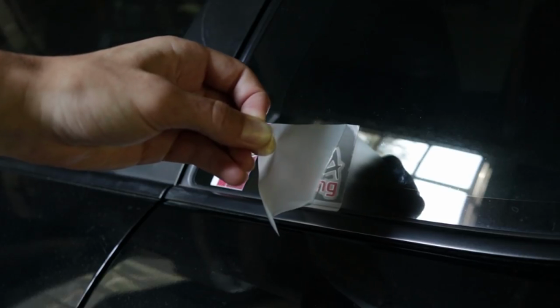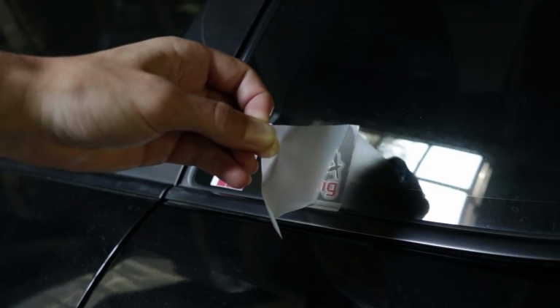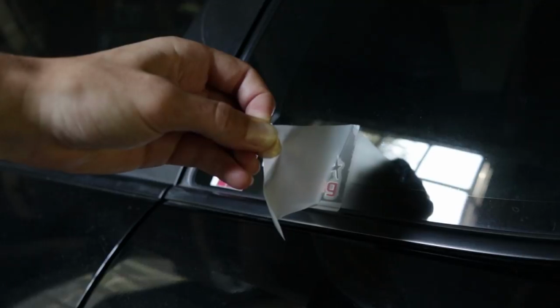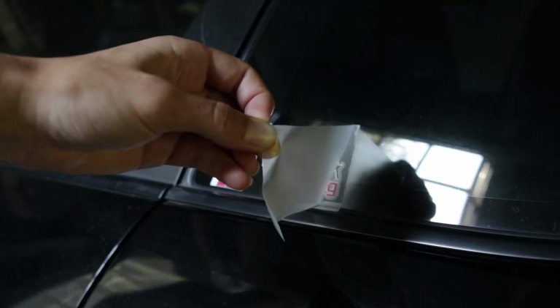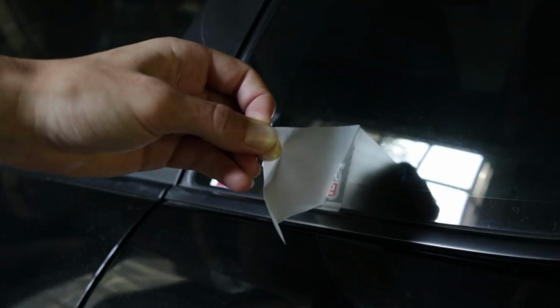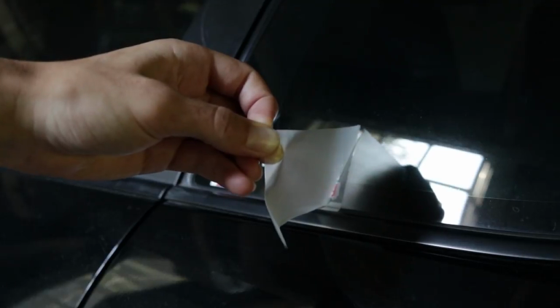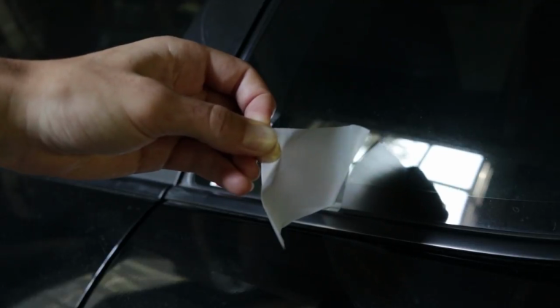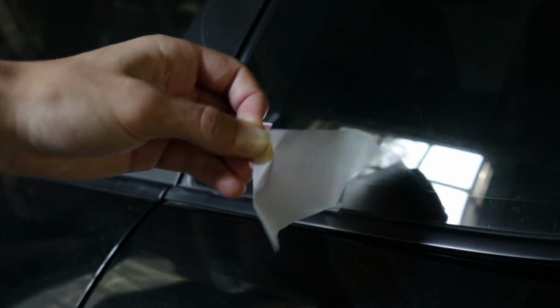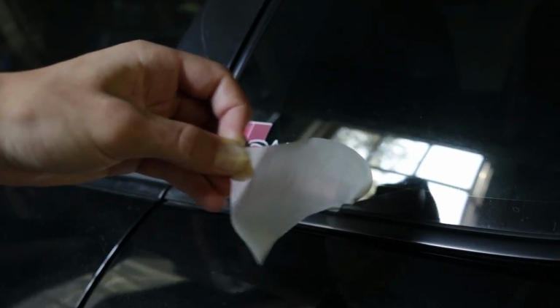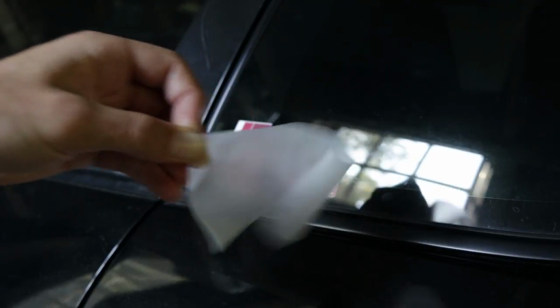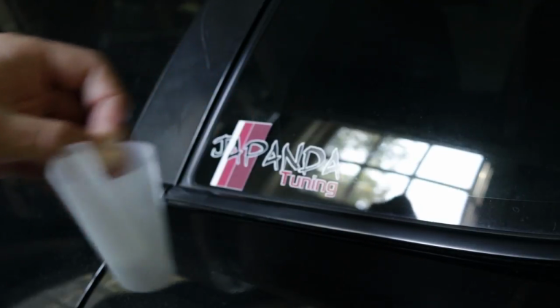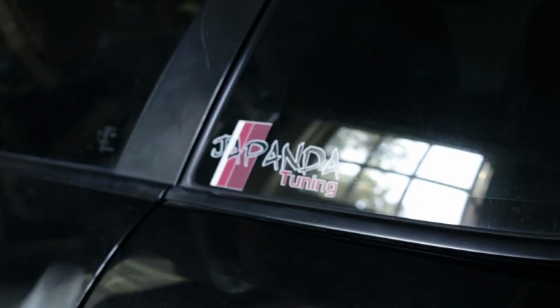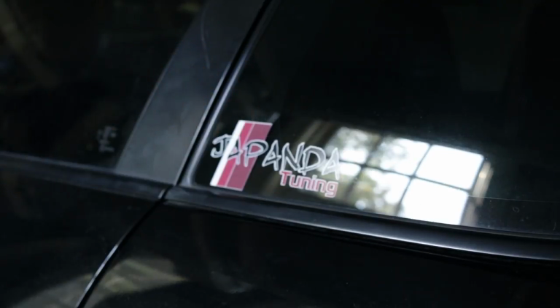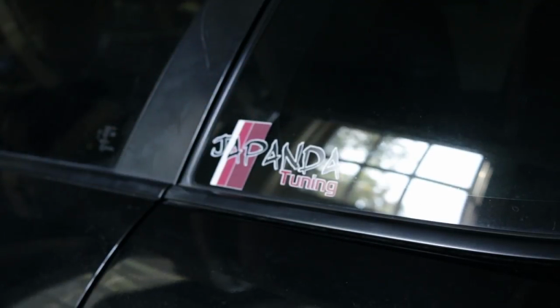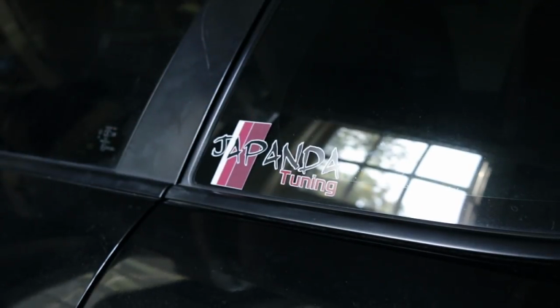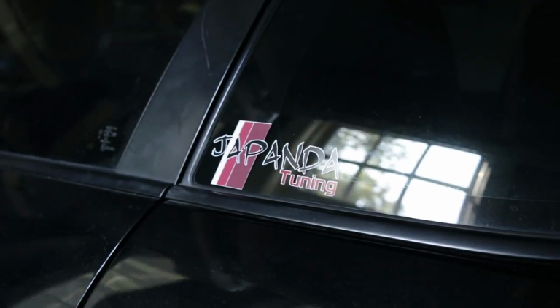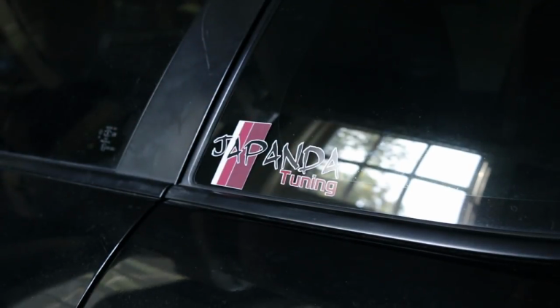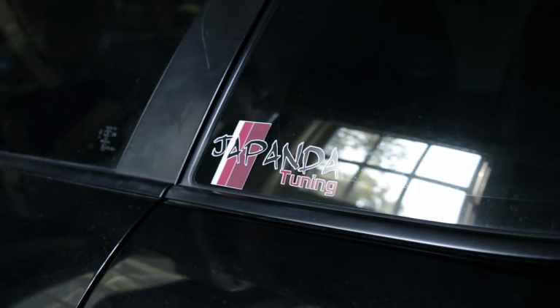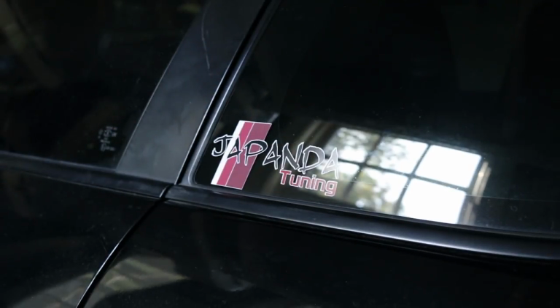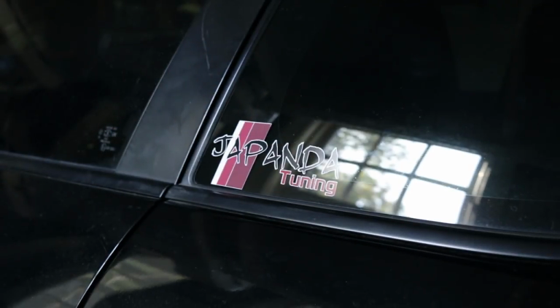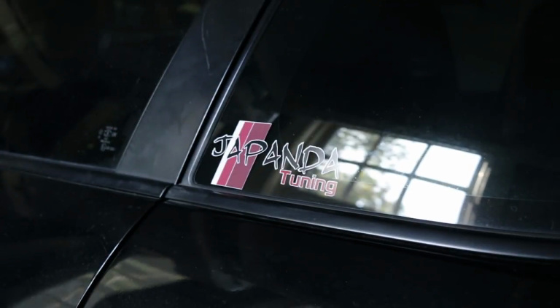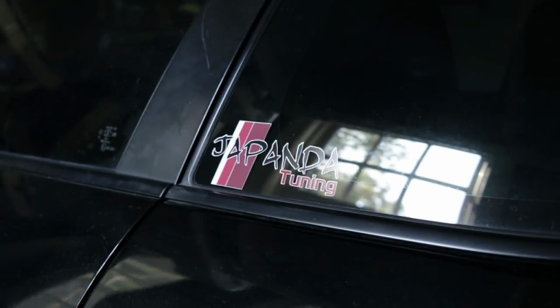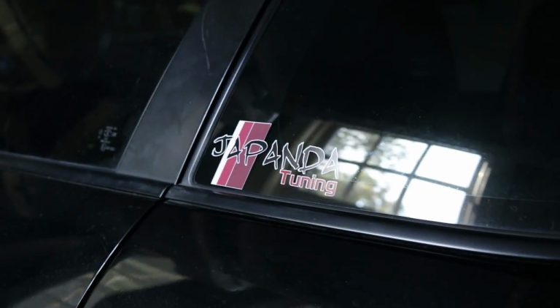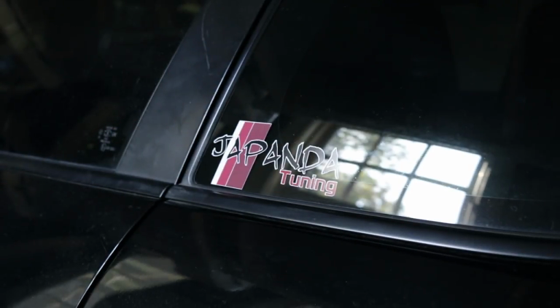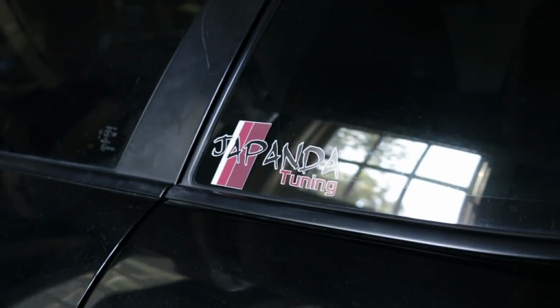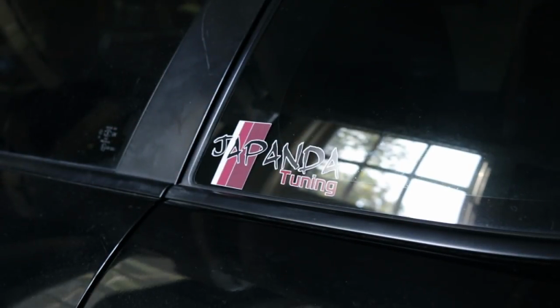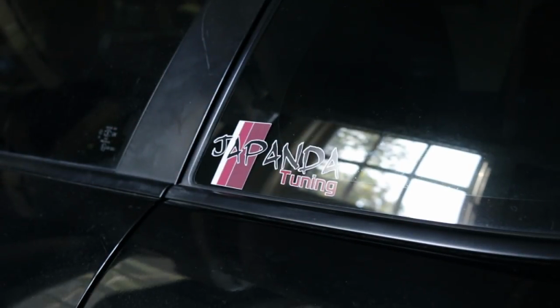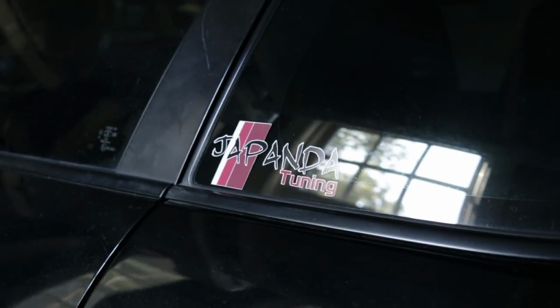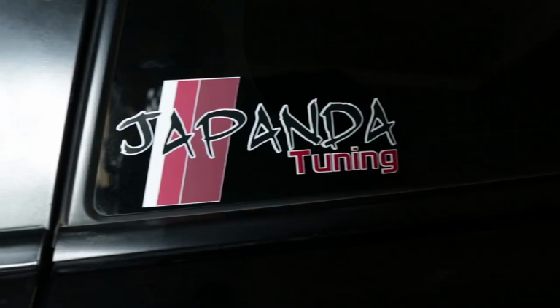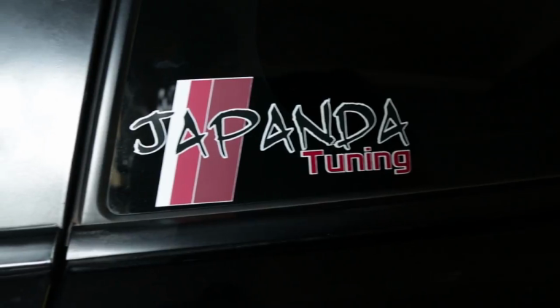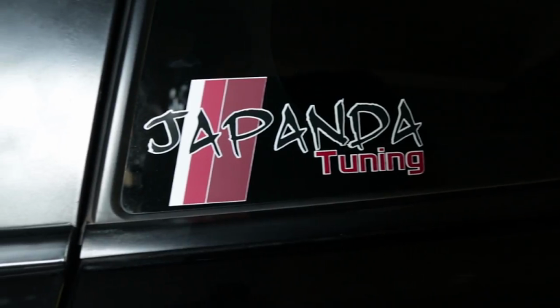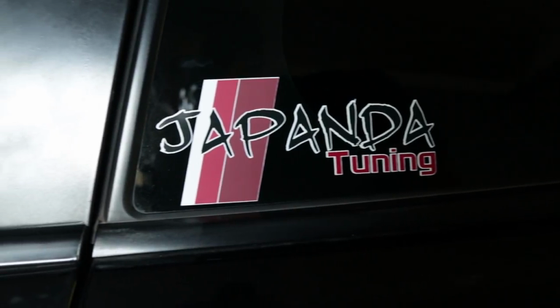We just got some new window decals for sale. They'll be in the link in the description if you're interested in buying one.